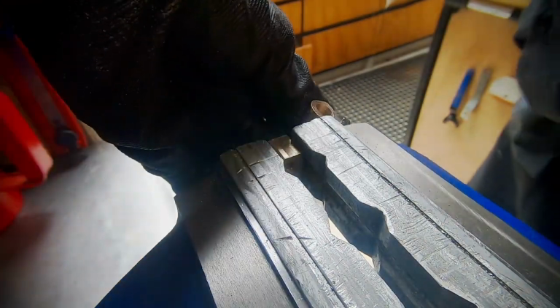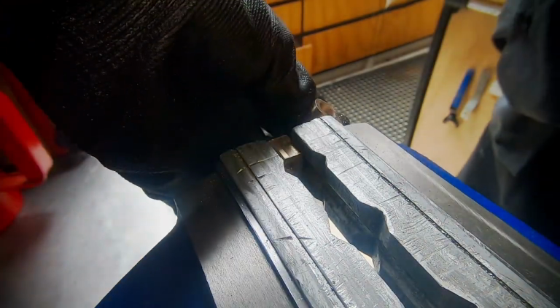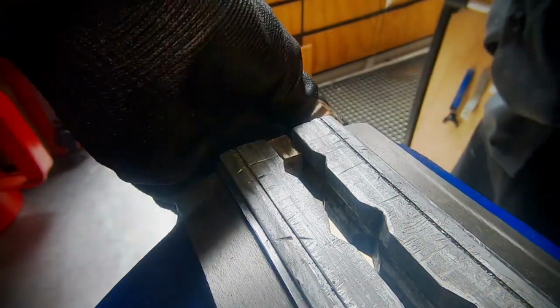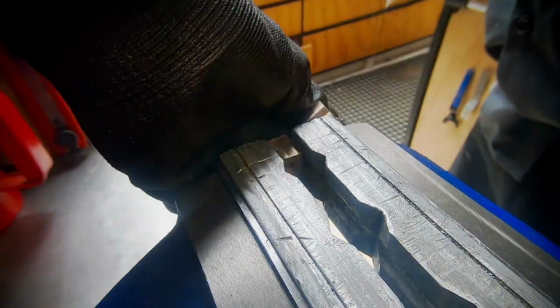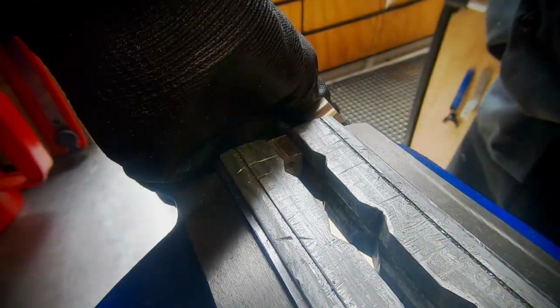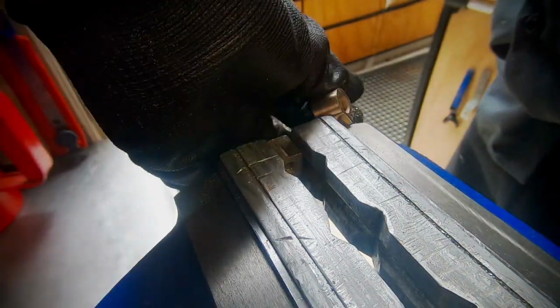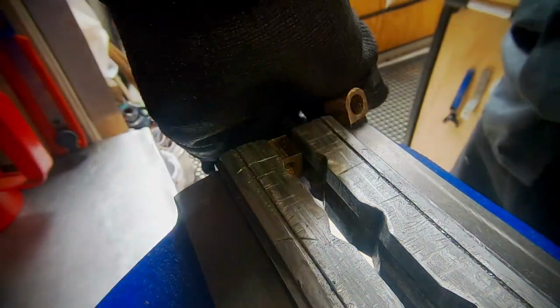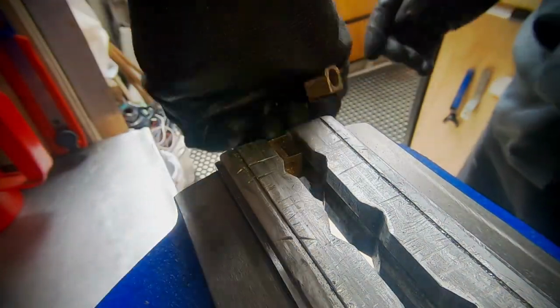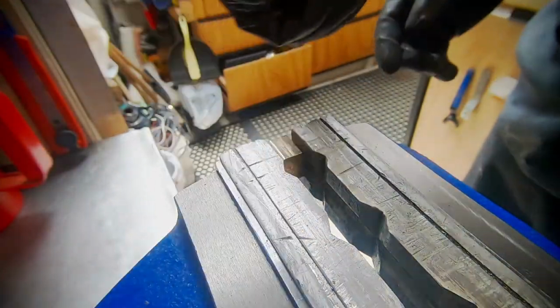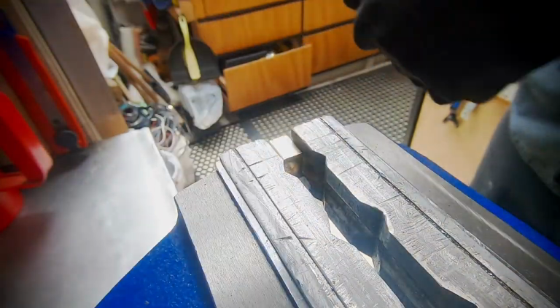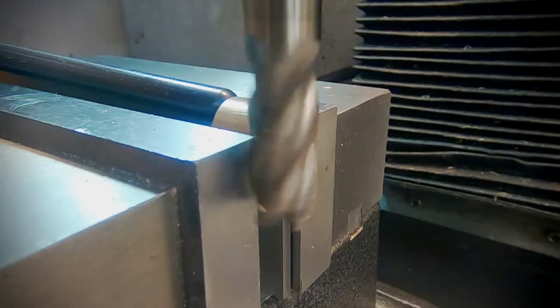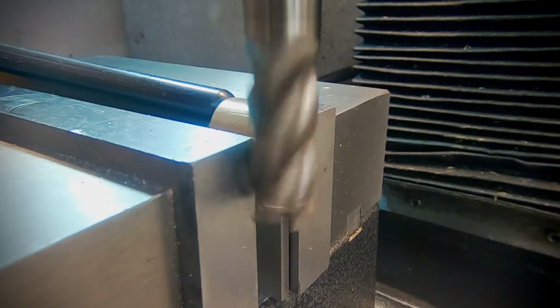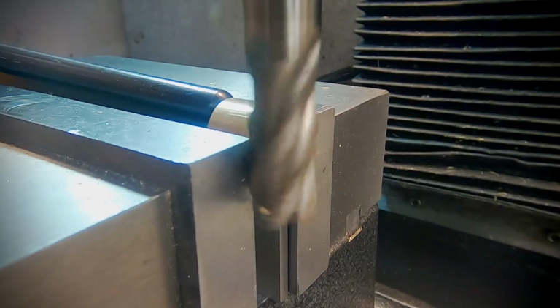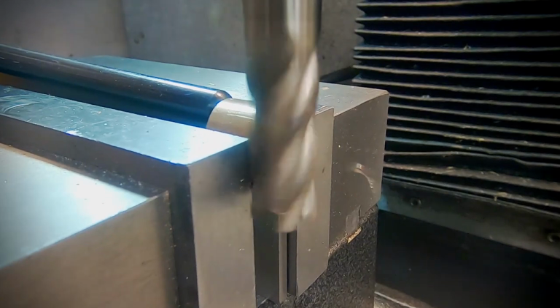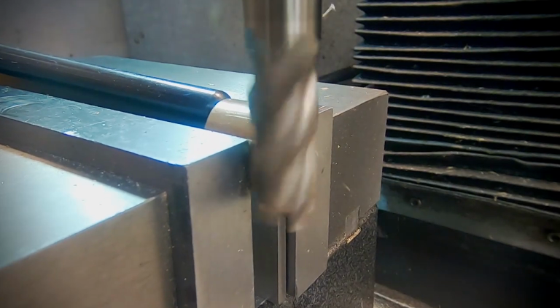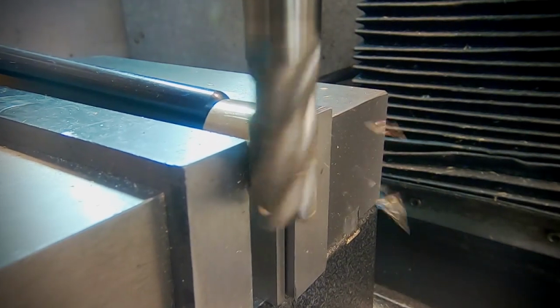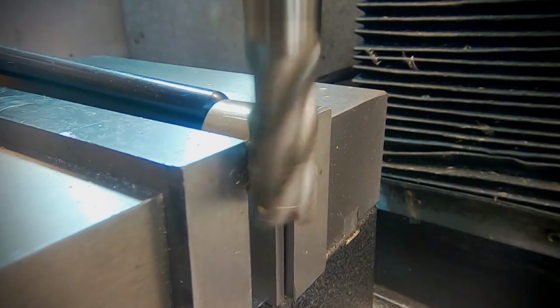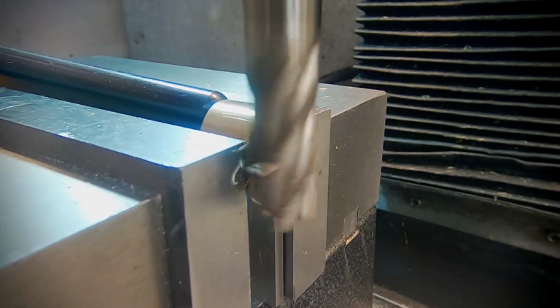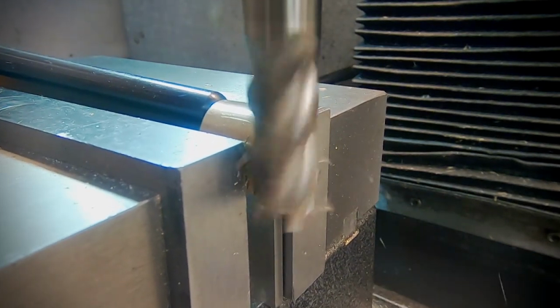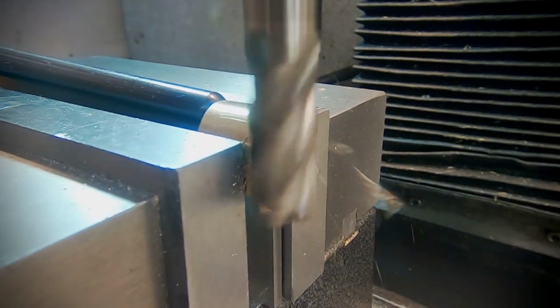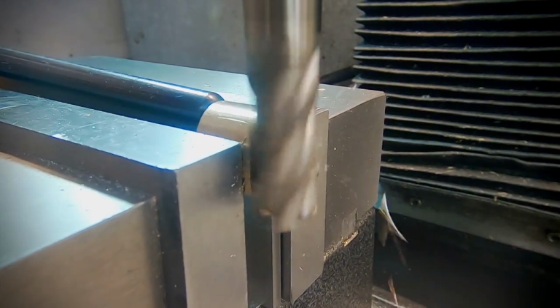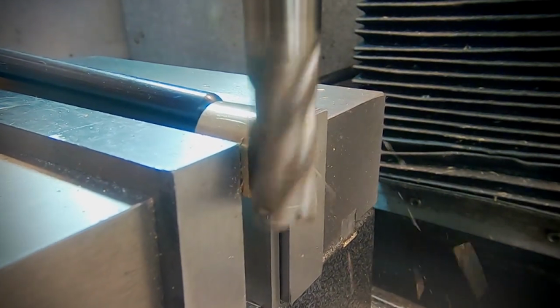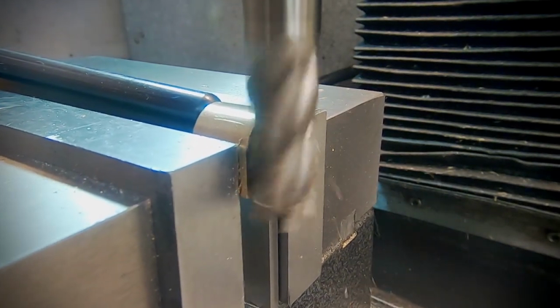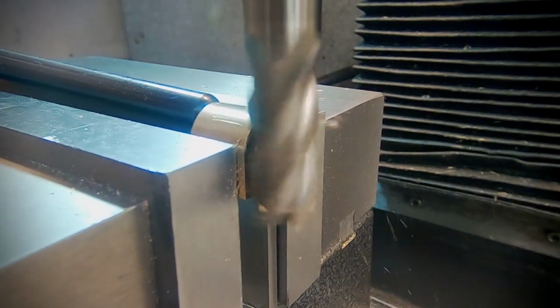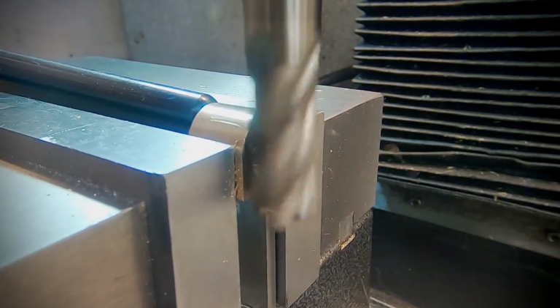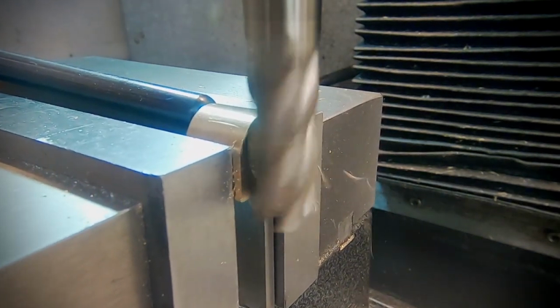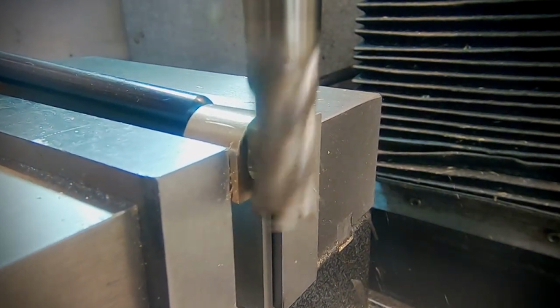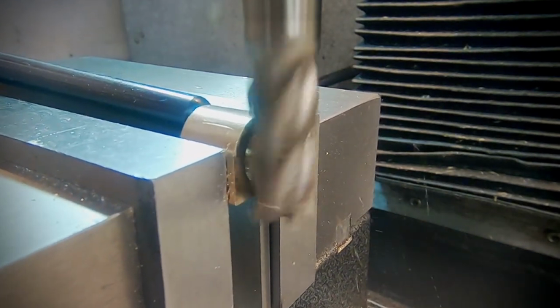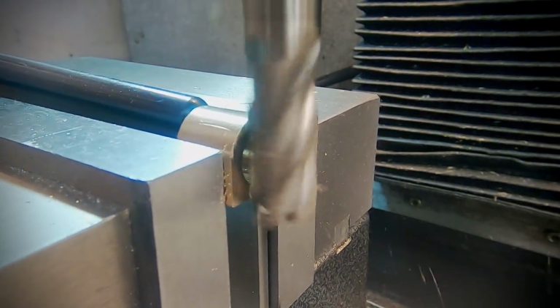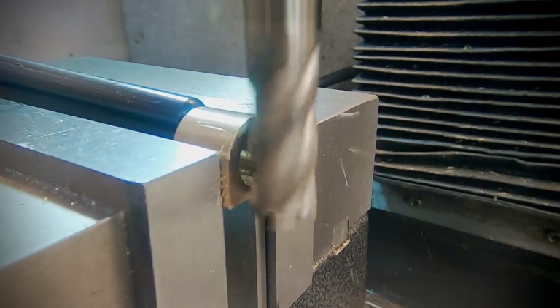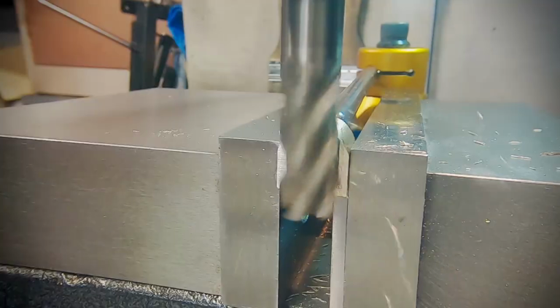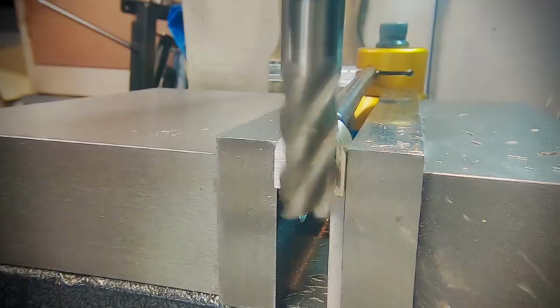Once the part's cut, it's back to the mill for a quick clean up before being drilled and tapped for mounting.